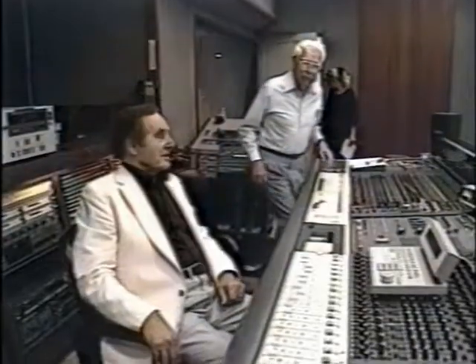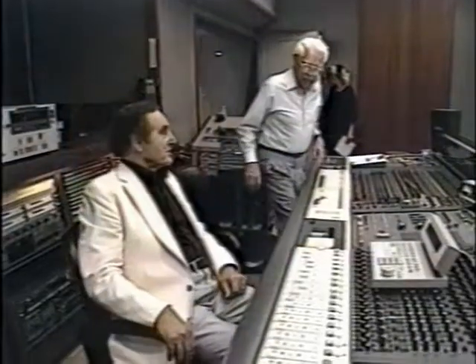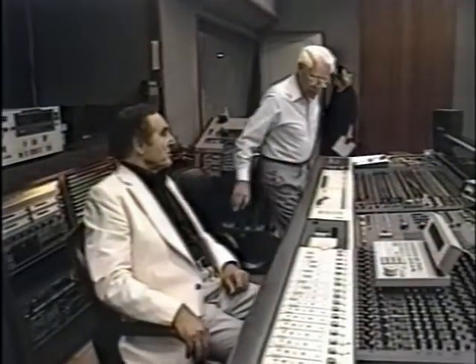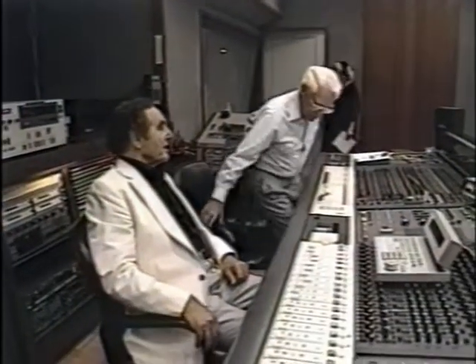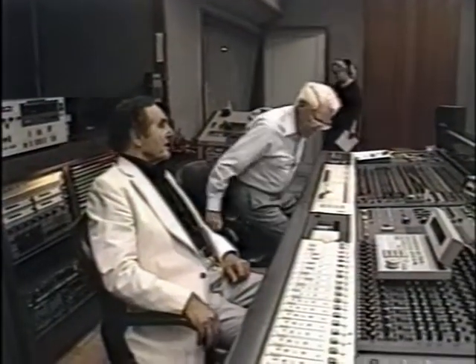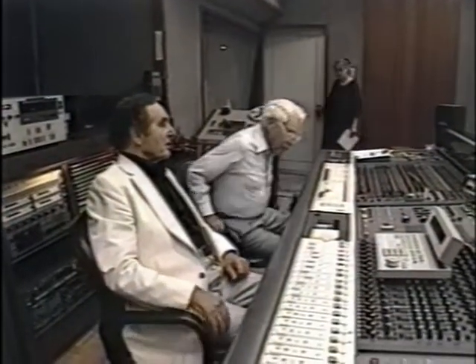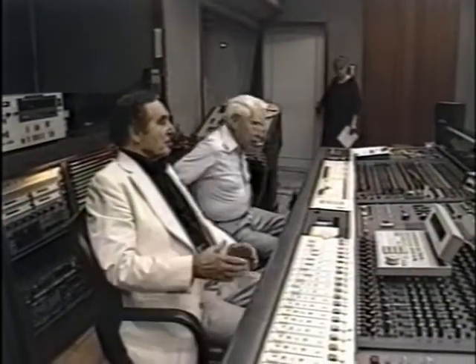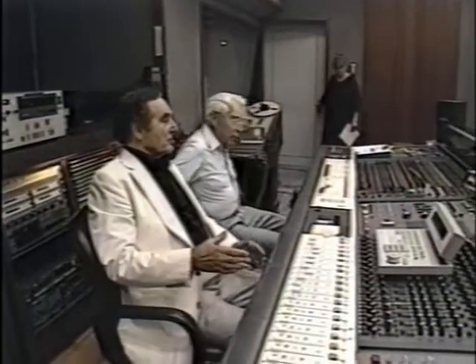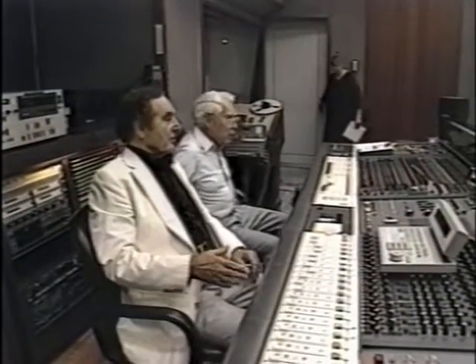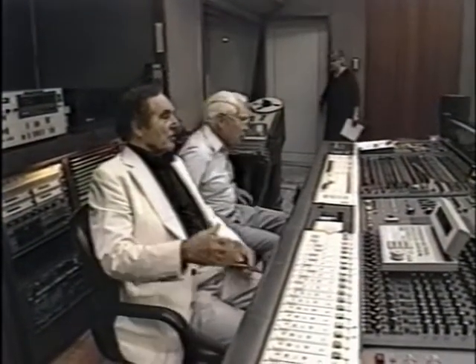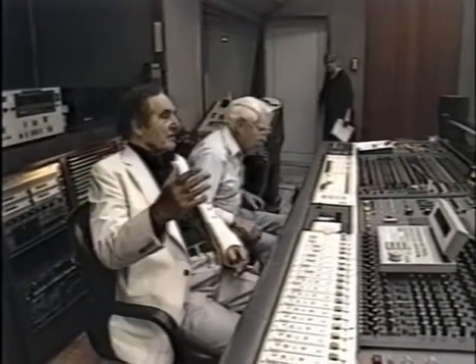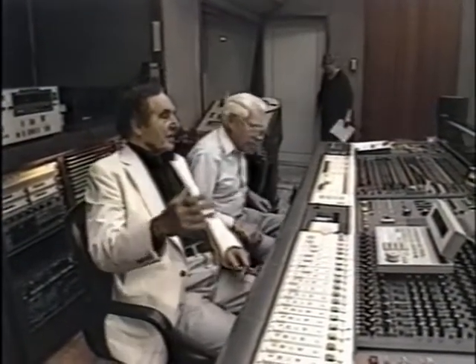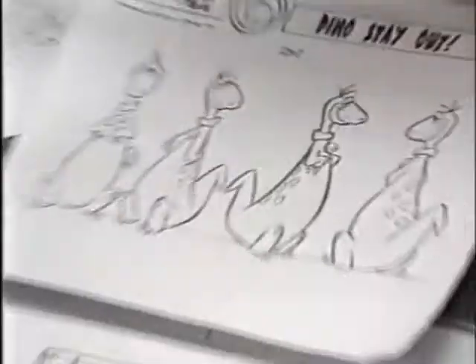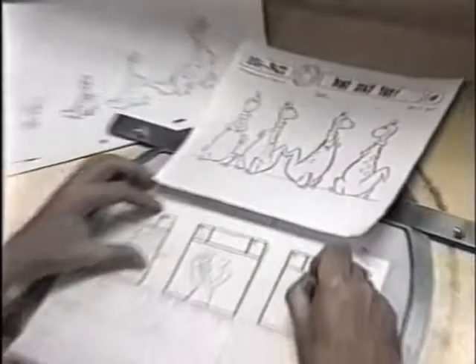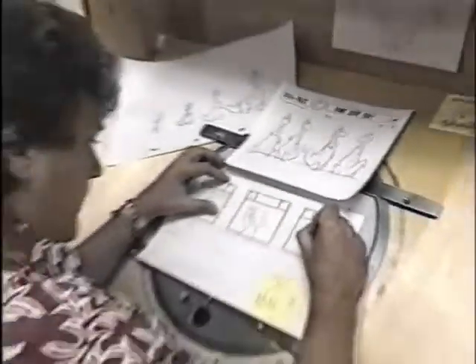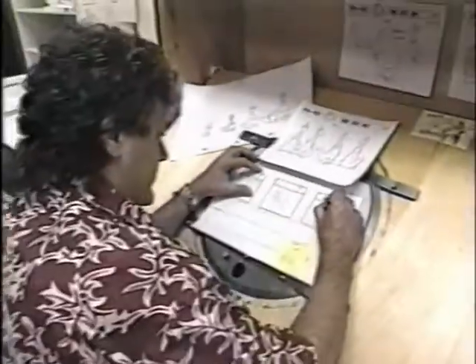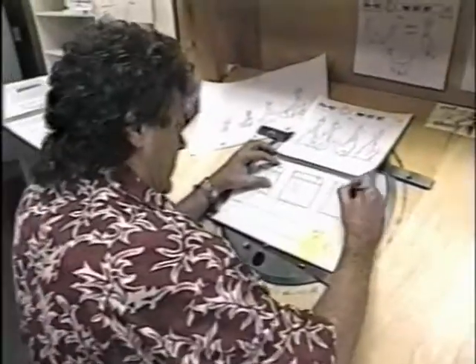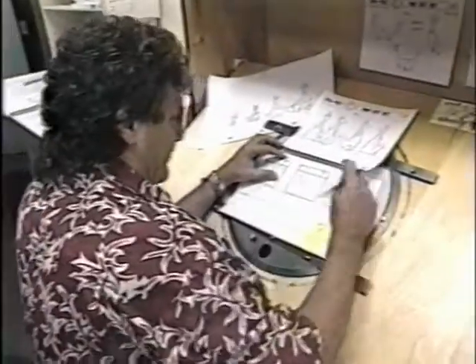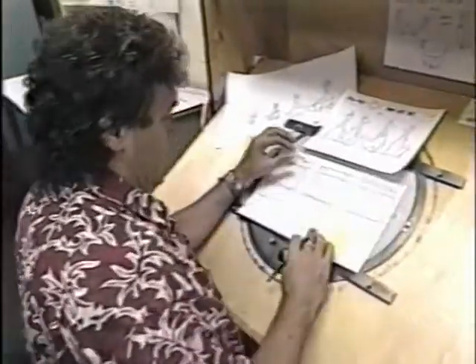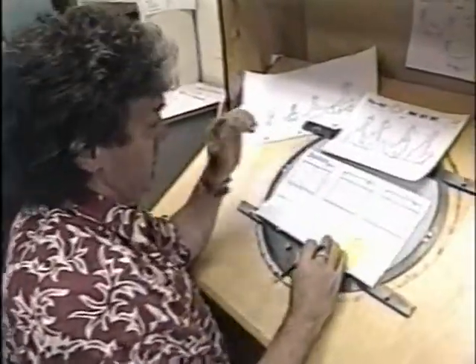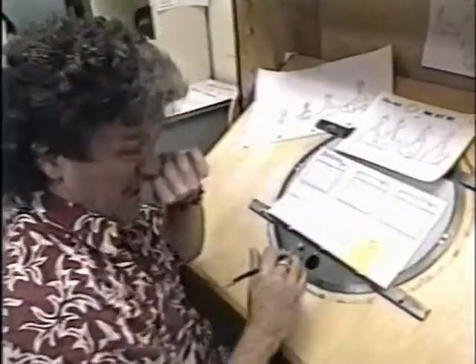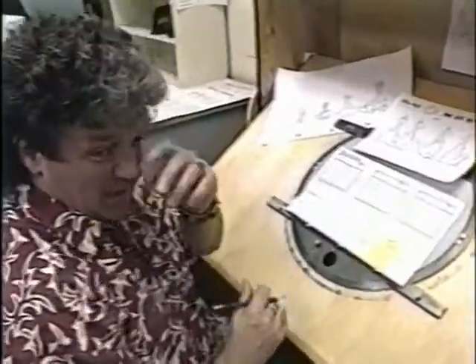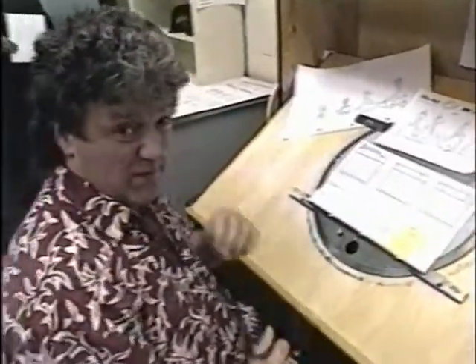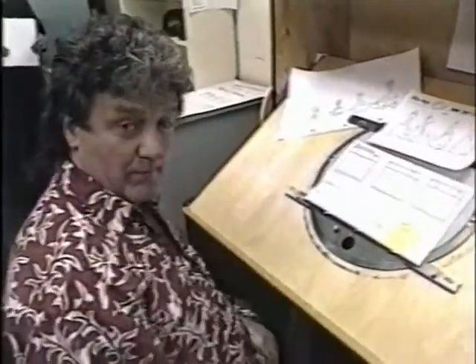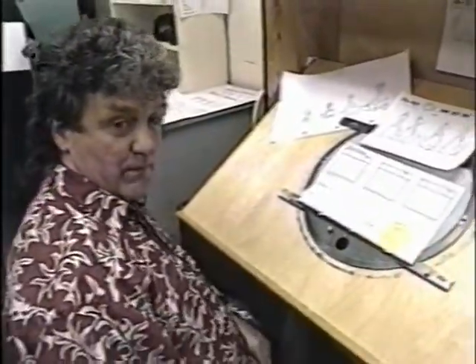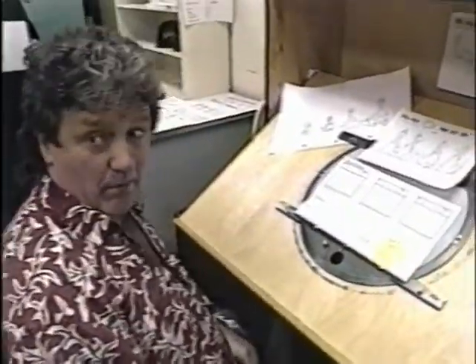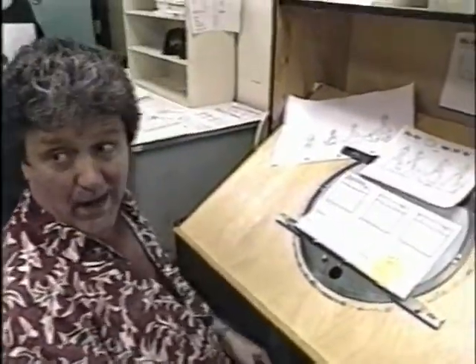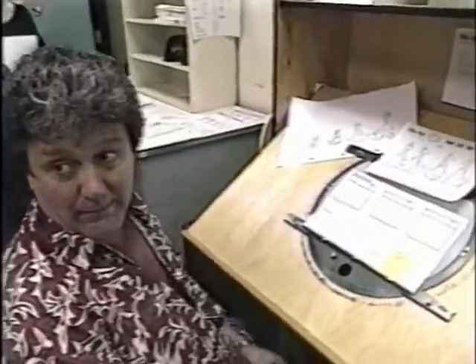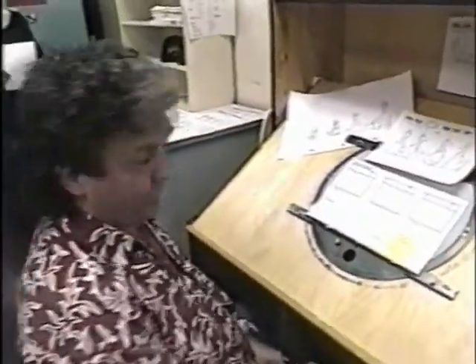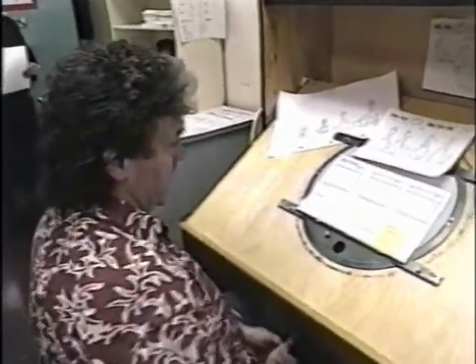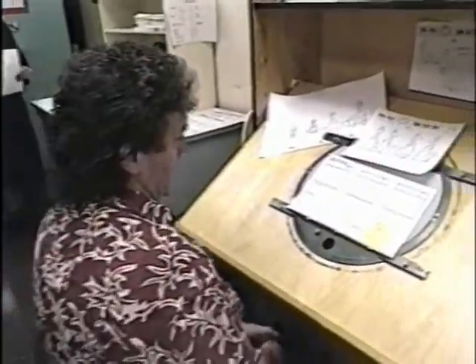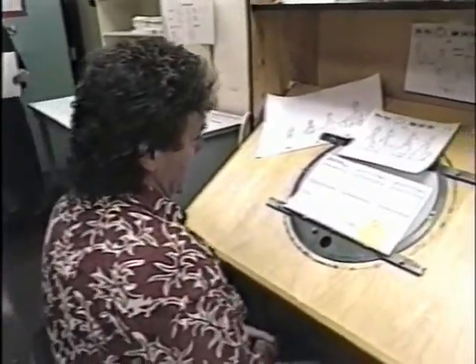The co-founders still keep active at the studio. This is a story idea Mr. Barbera had with Dino.